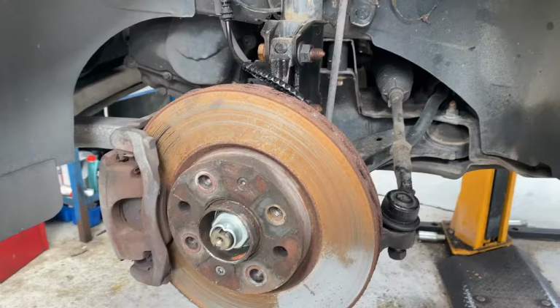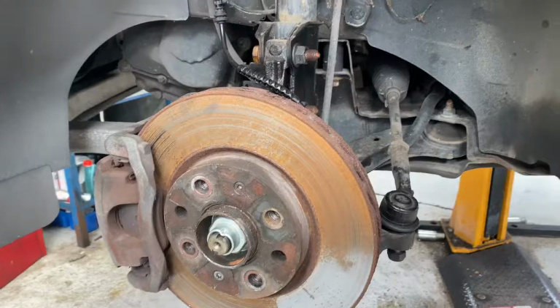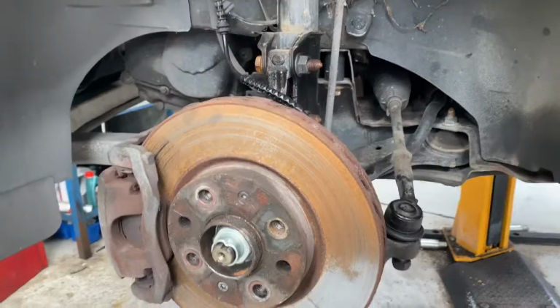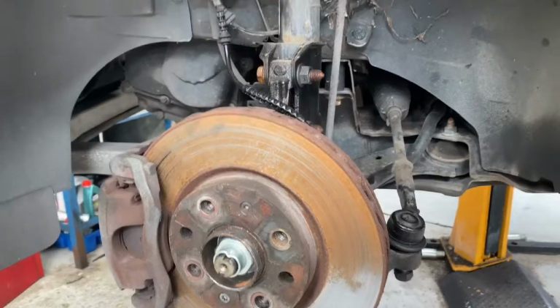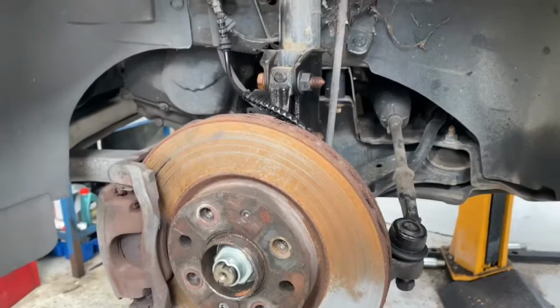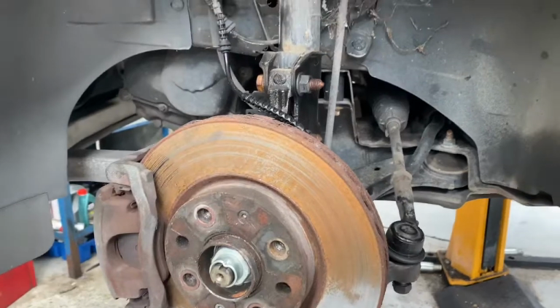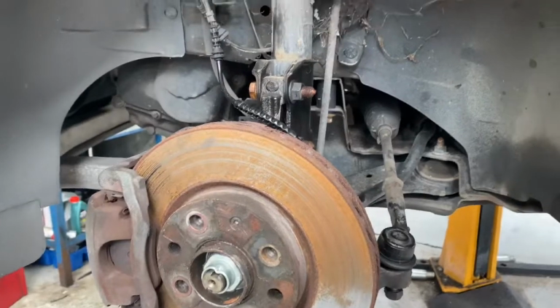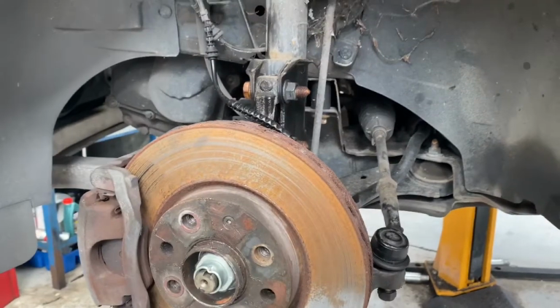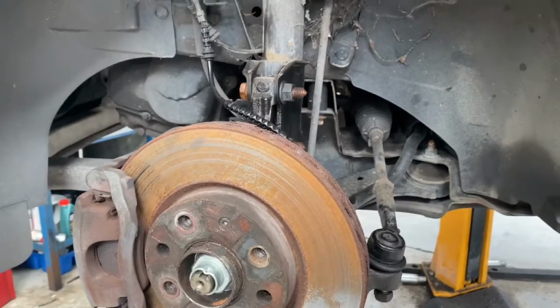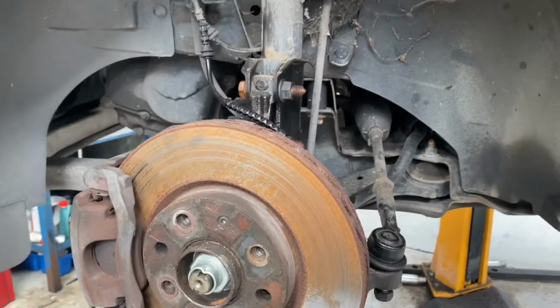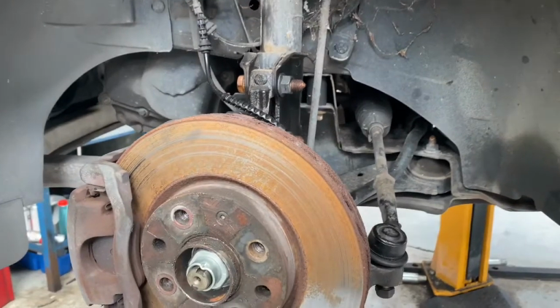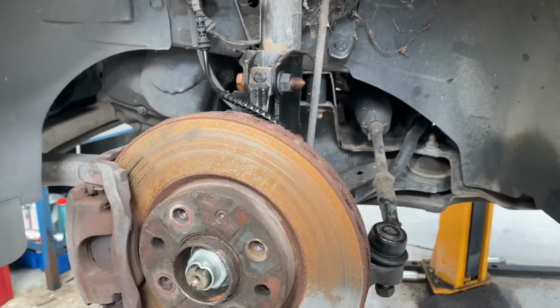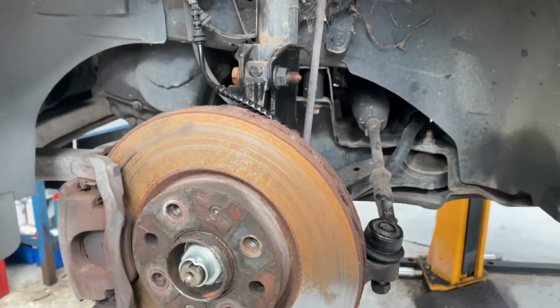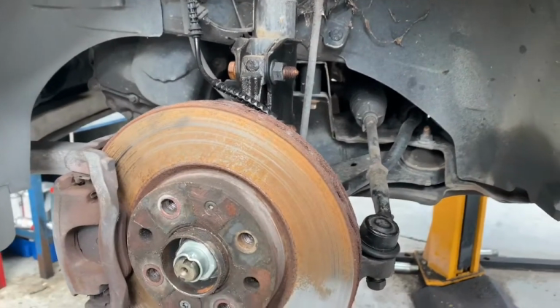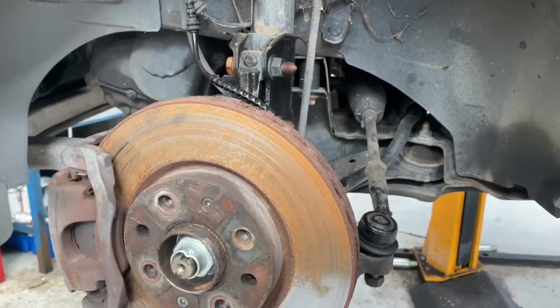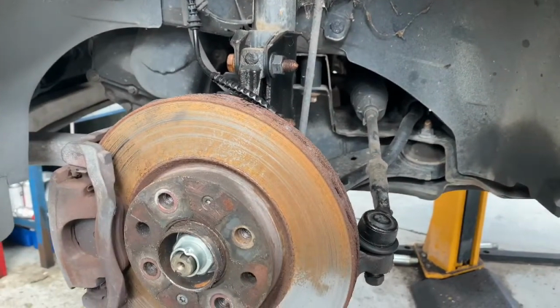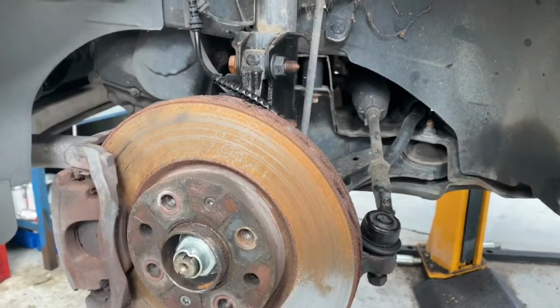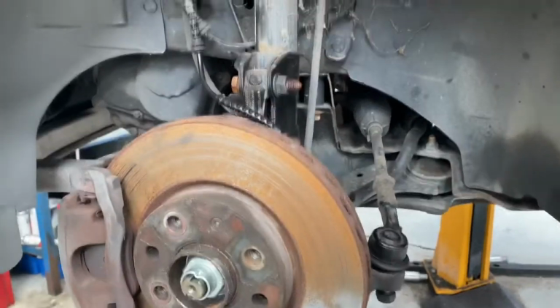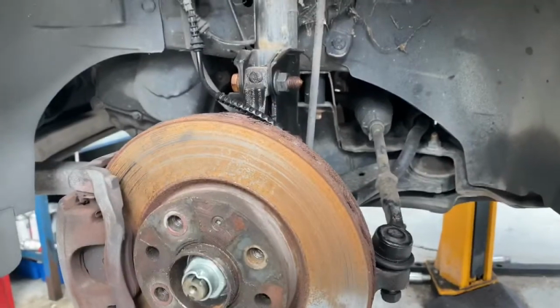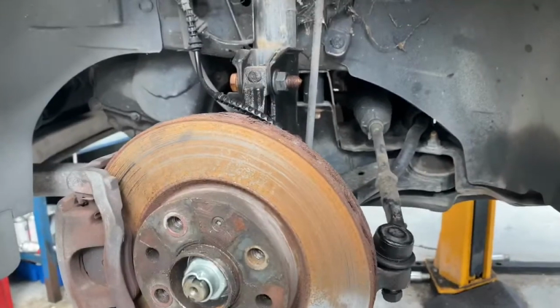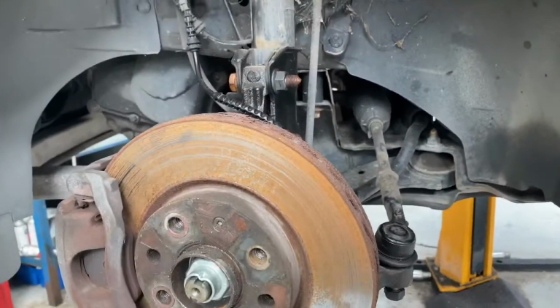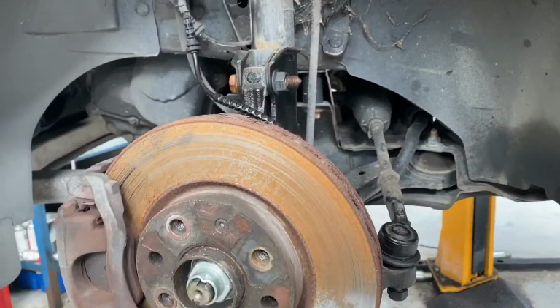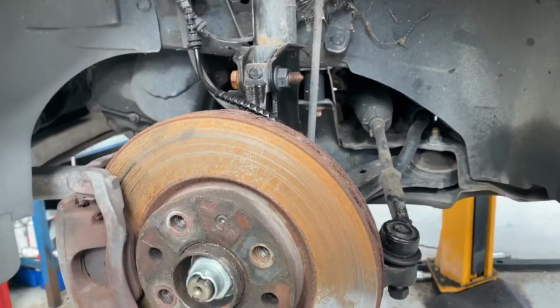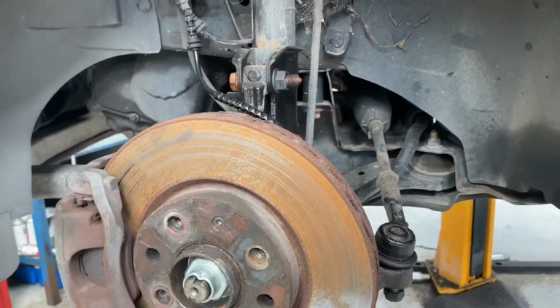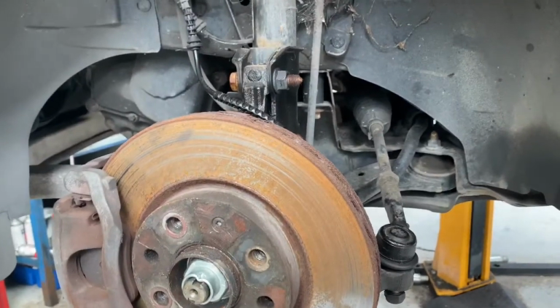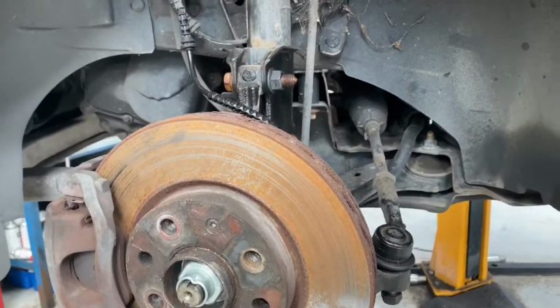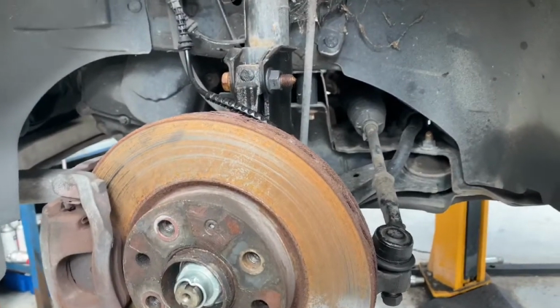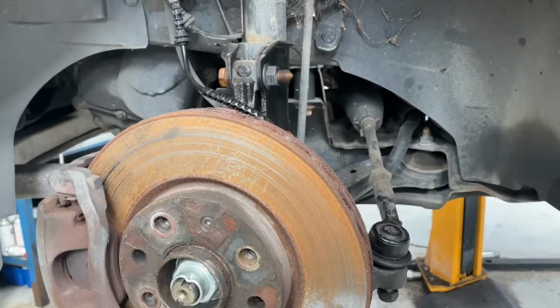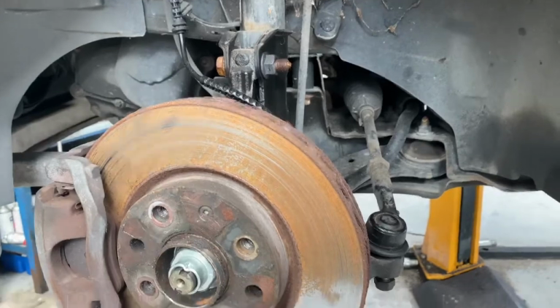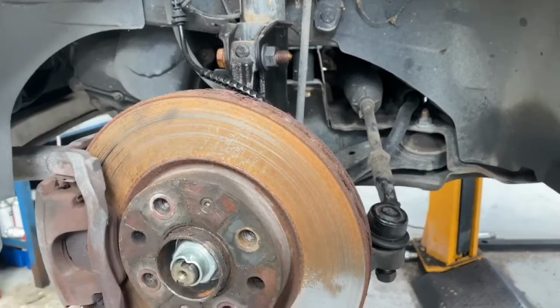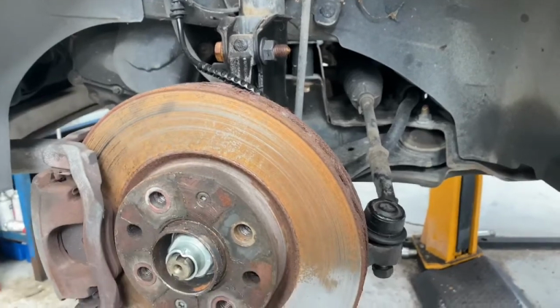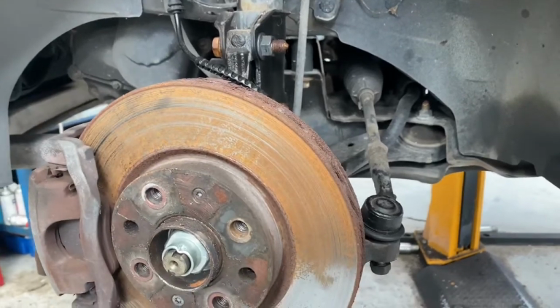Hello and welcome to GetUp Official. Today I'm going to show you how to replace a top mount on a Vauxhall Adam.